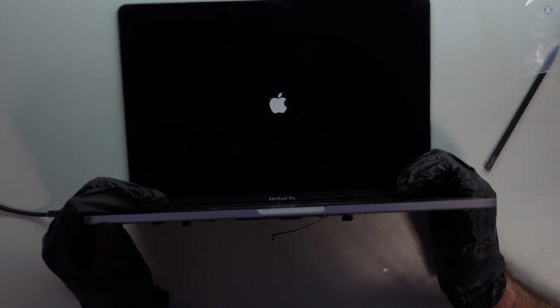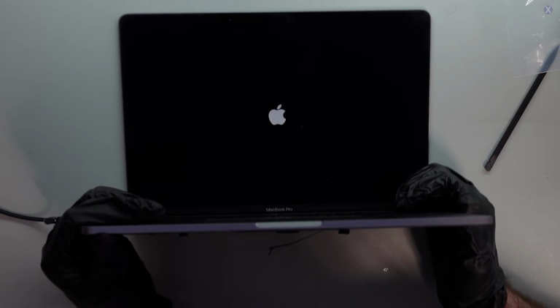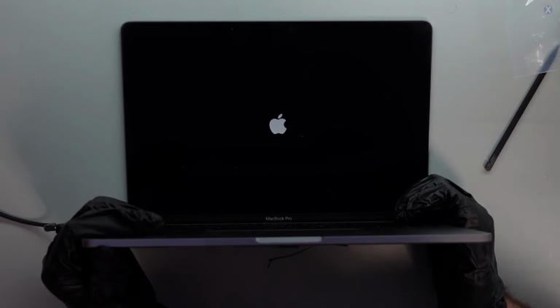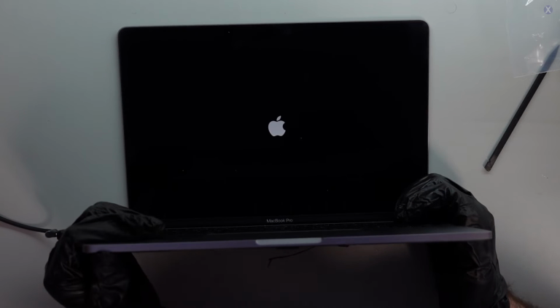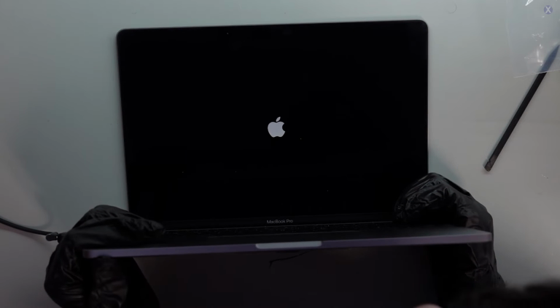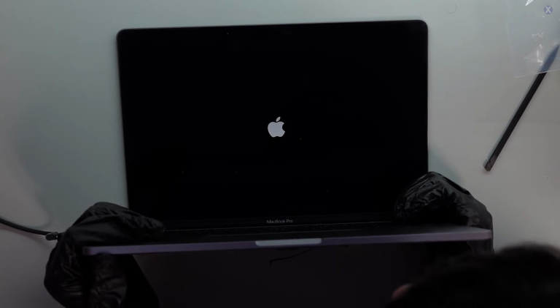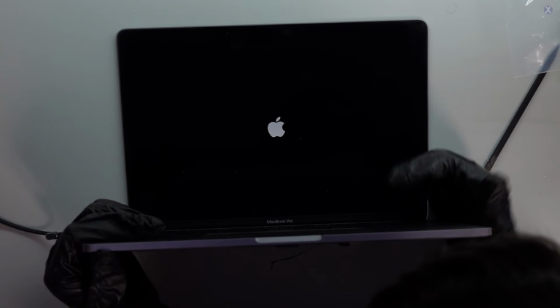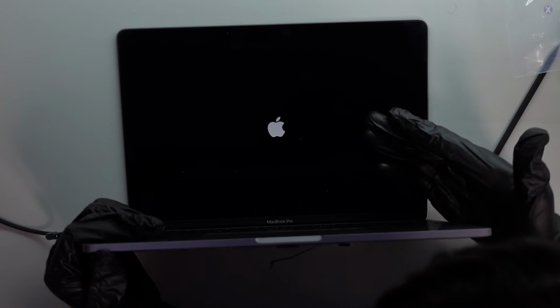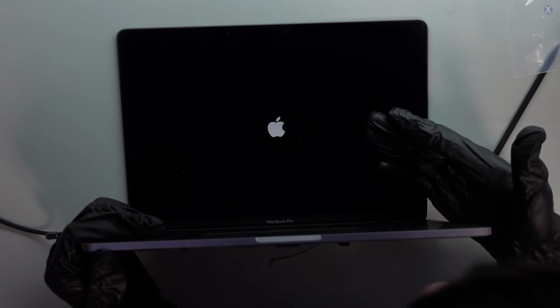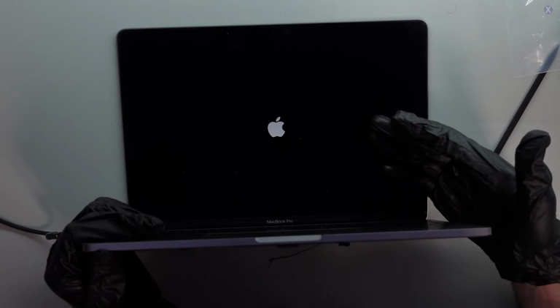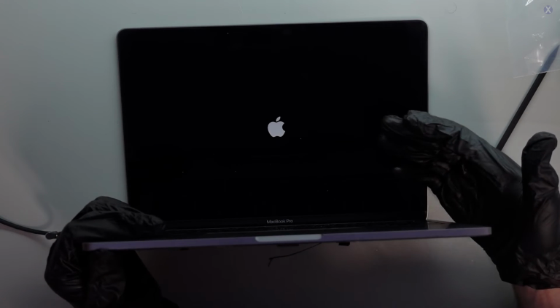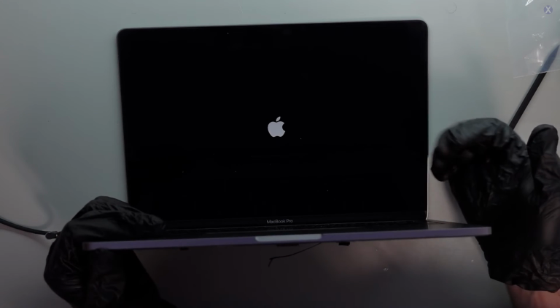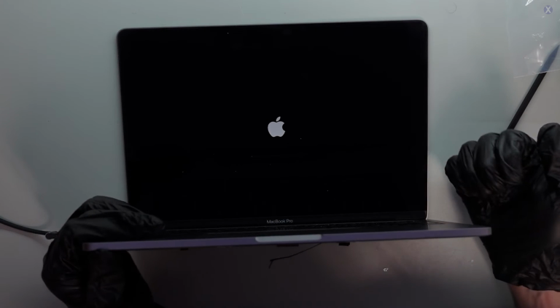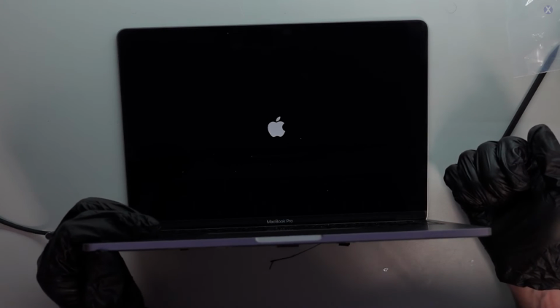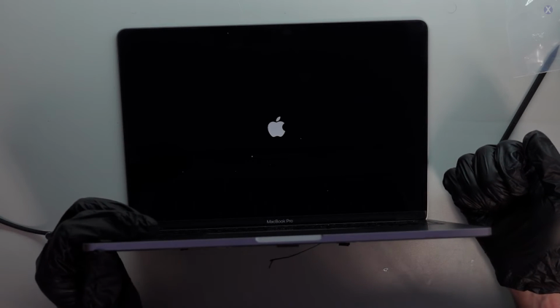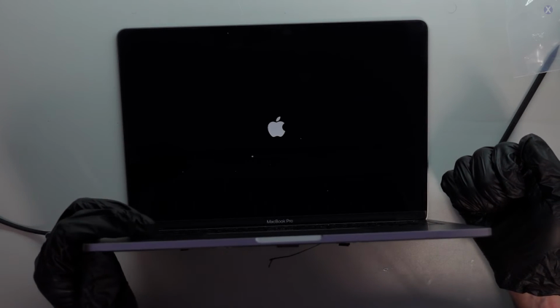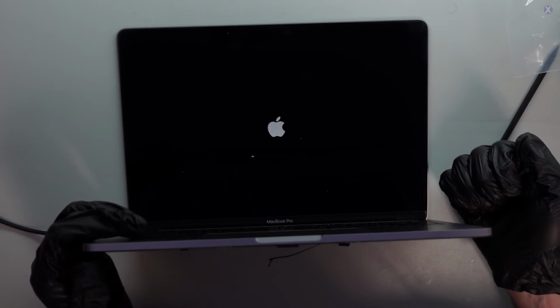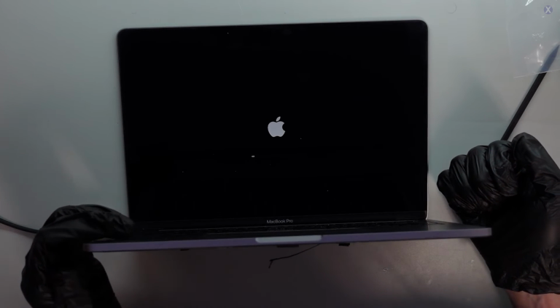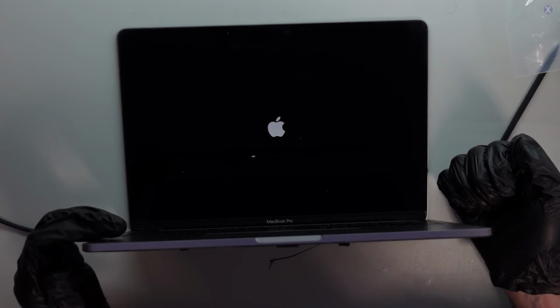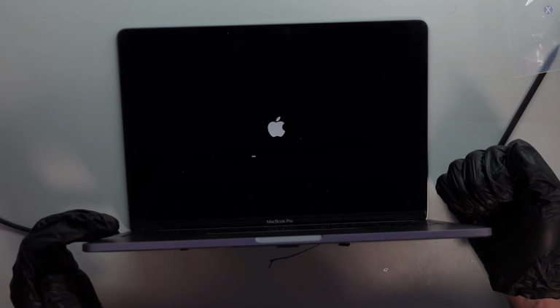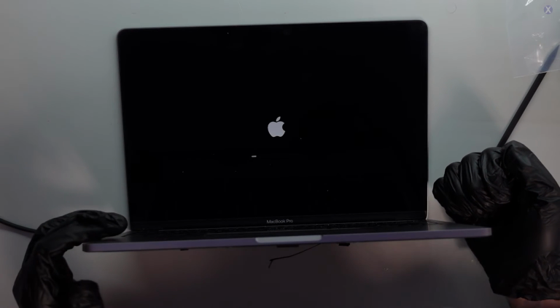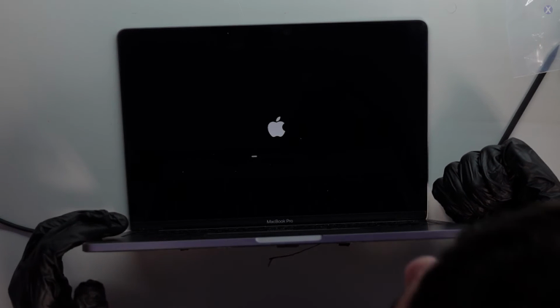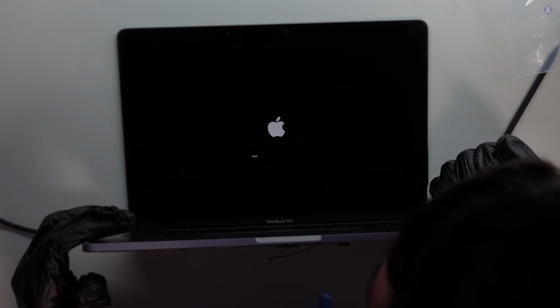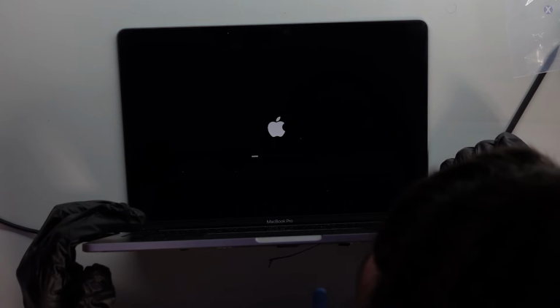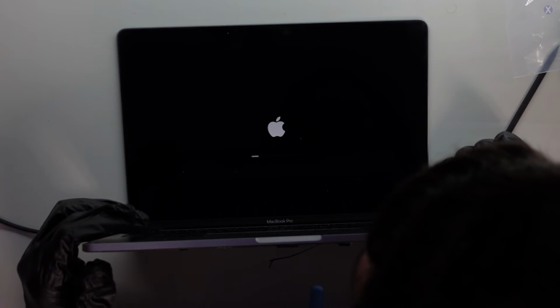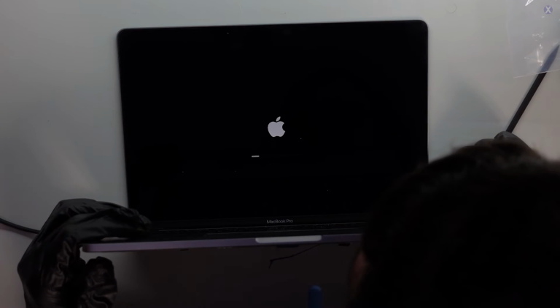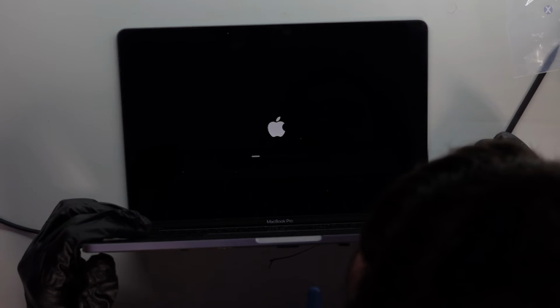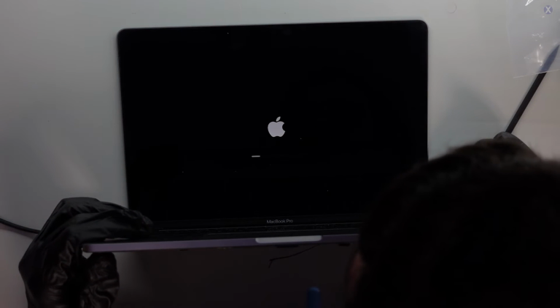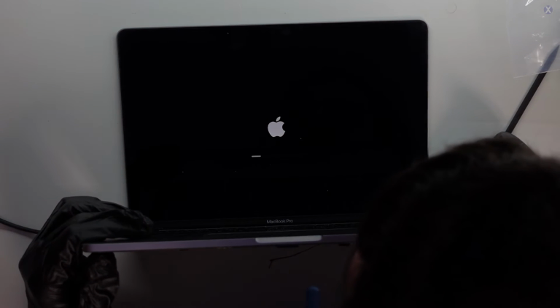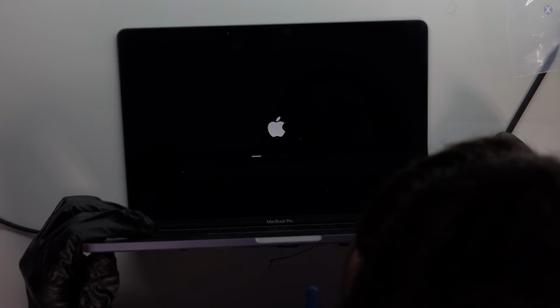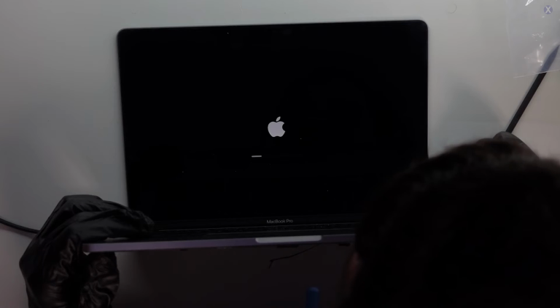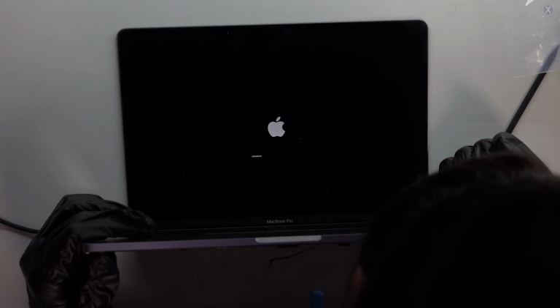We got the backlight — it's turning on. Looks good!